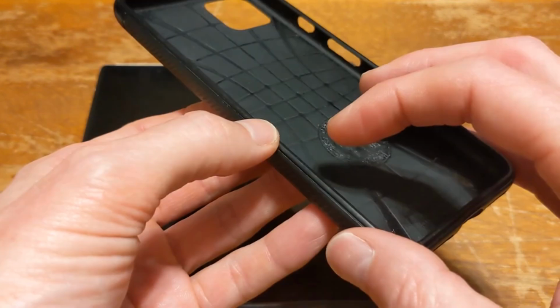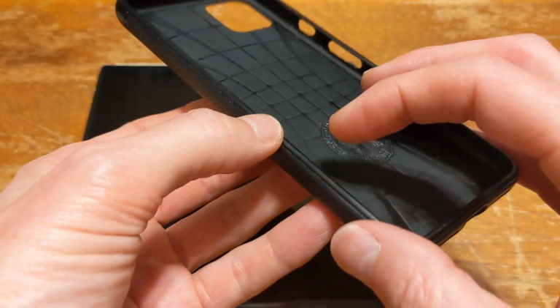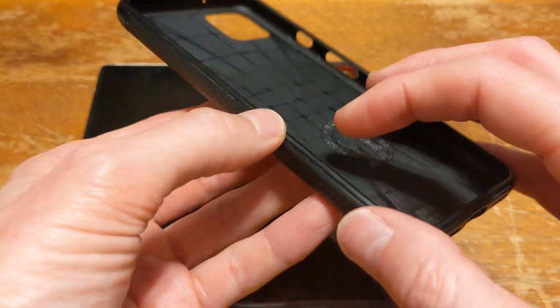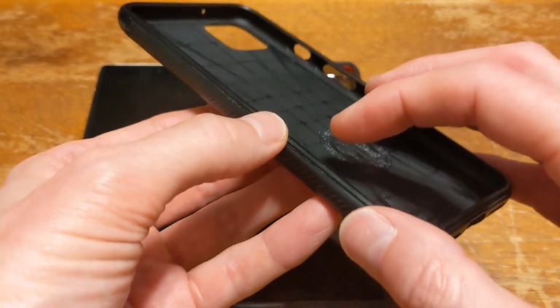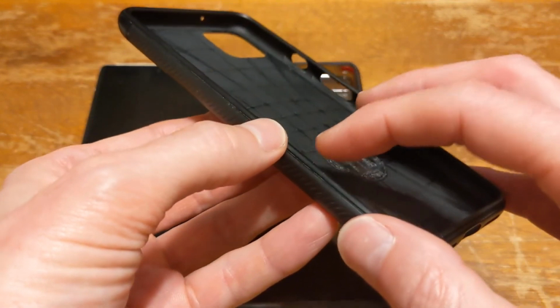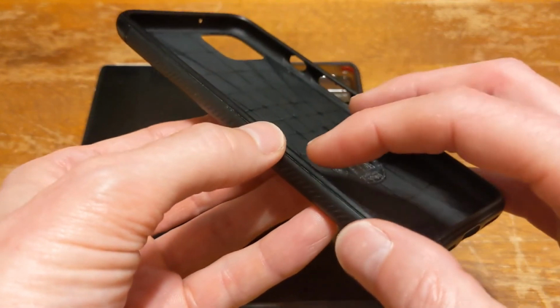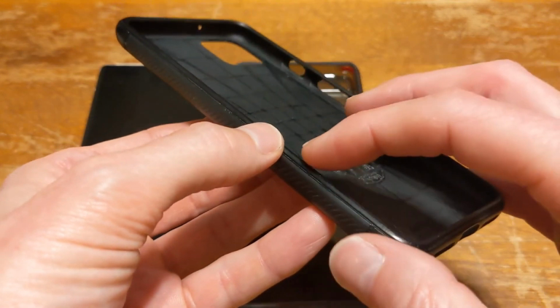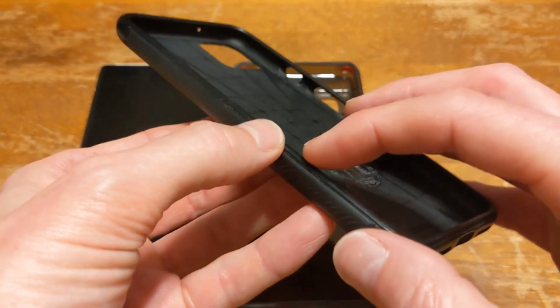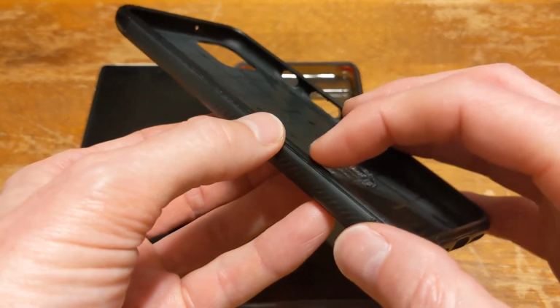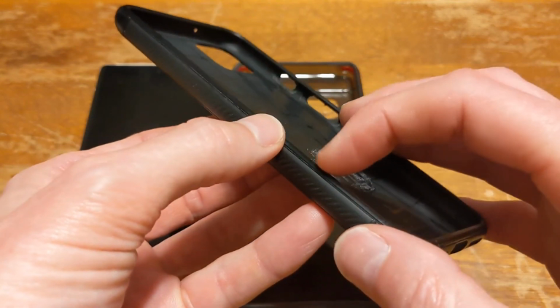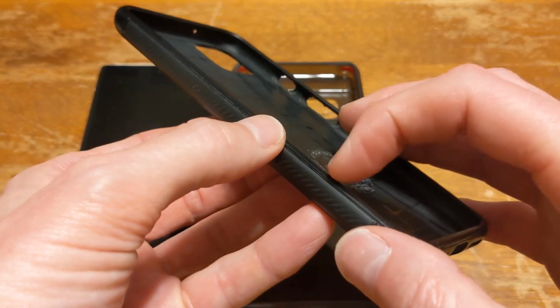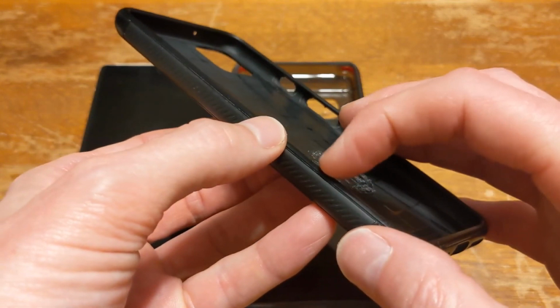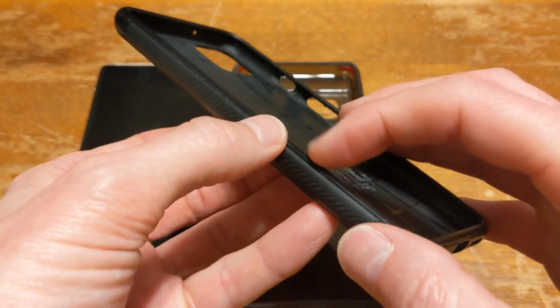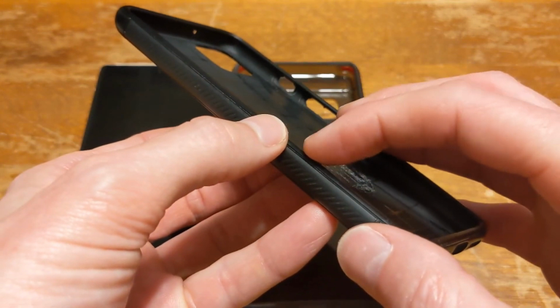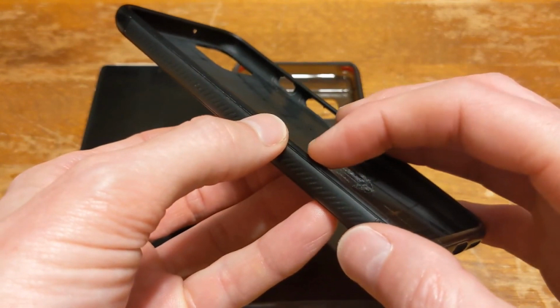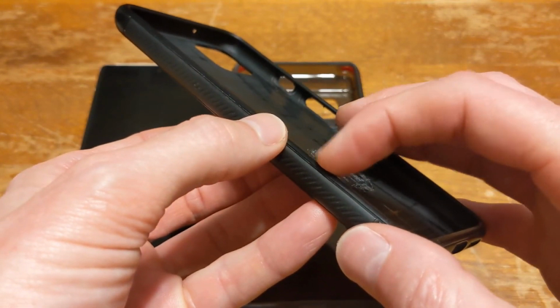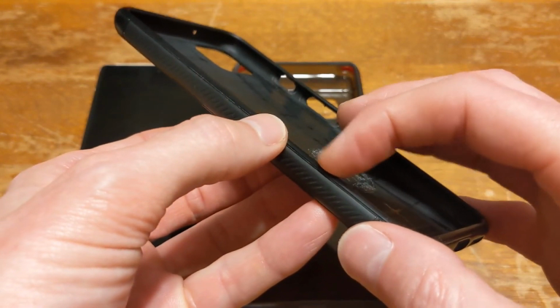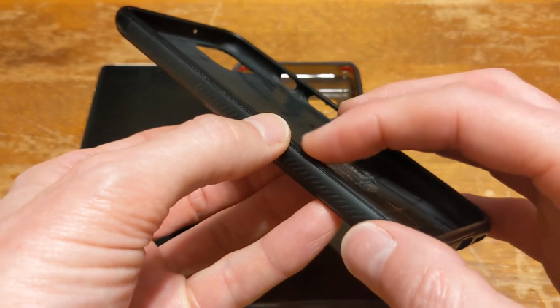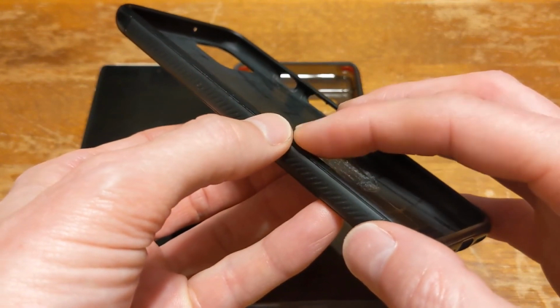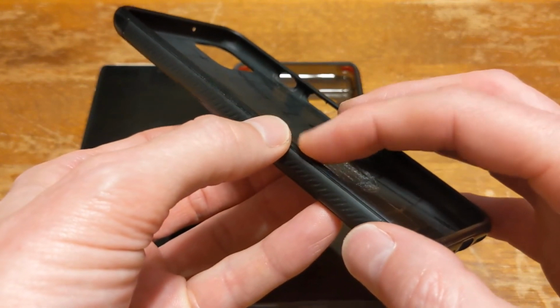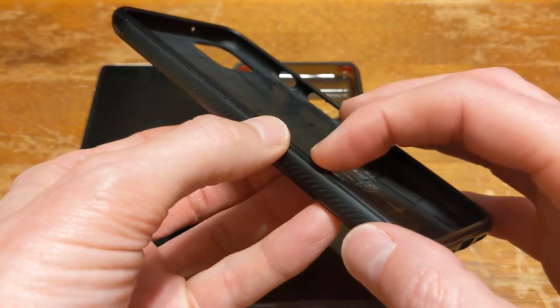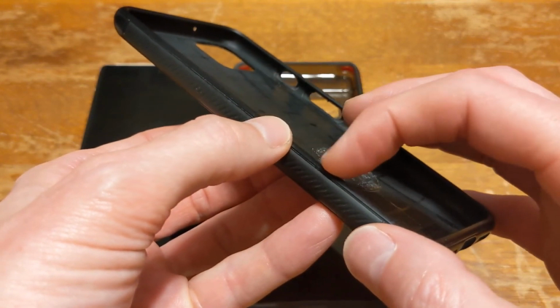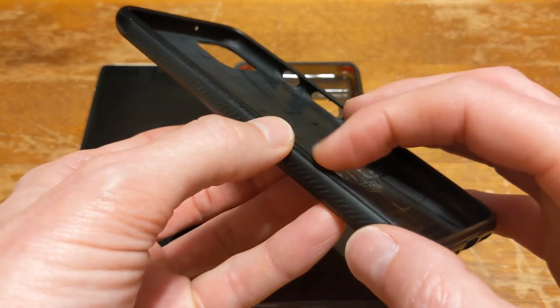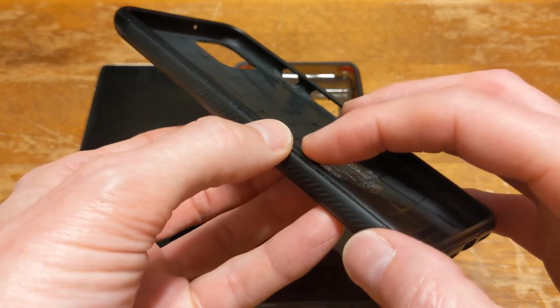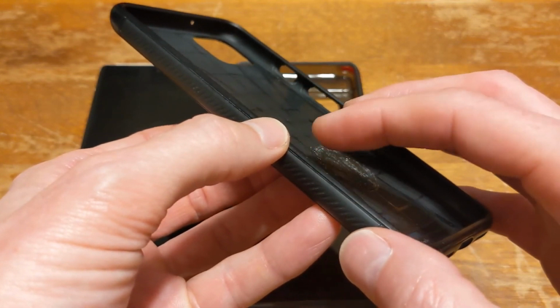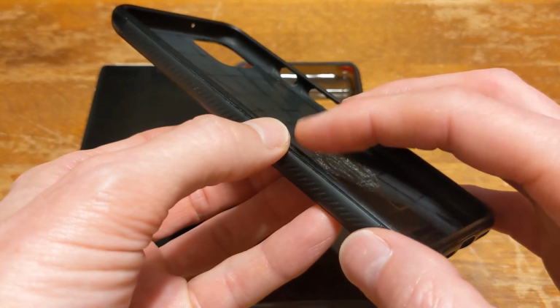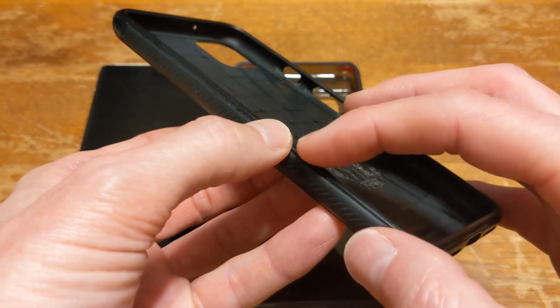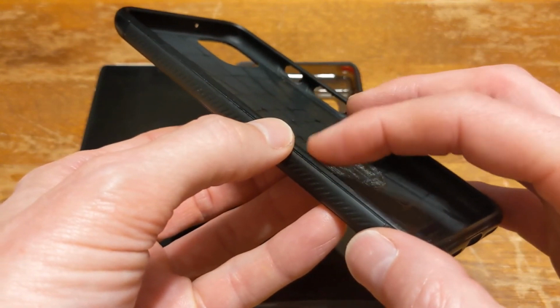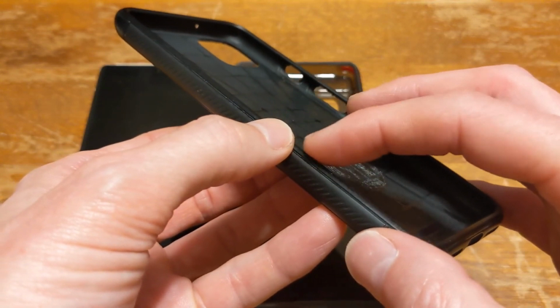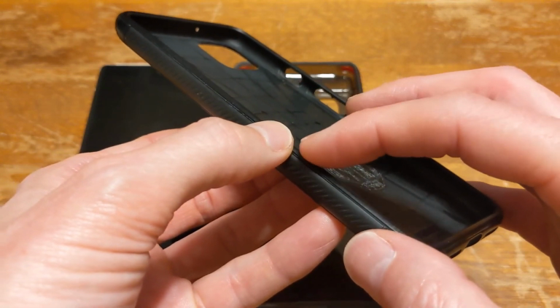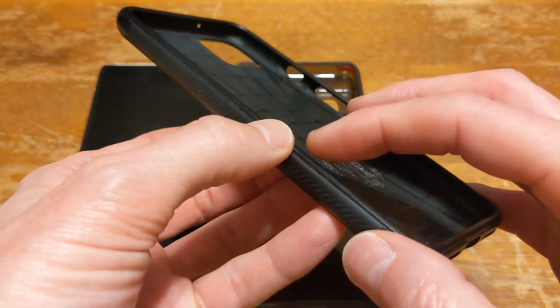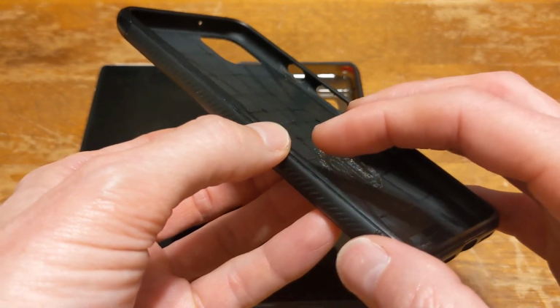Also one of the good things is on the side the lip comes up to protect the front of the phone.